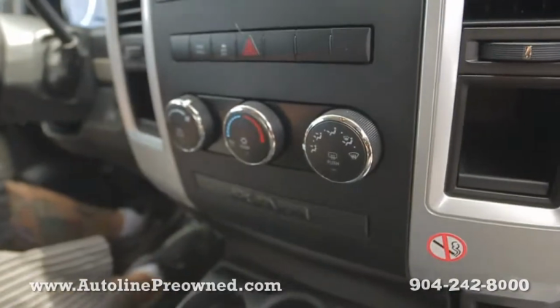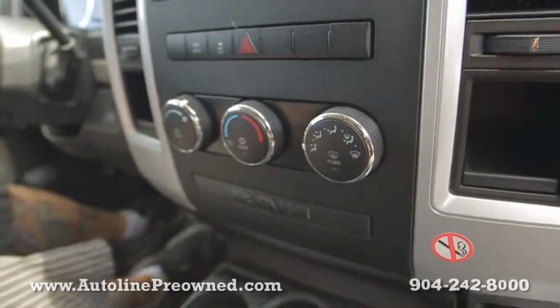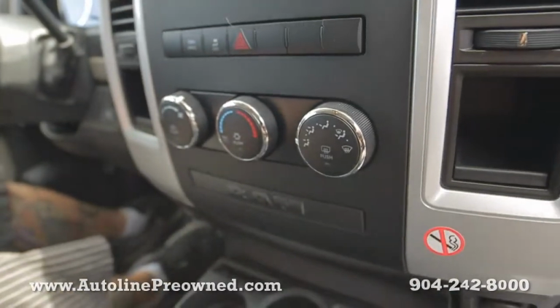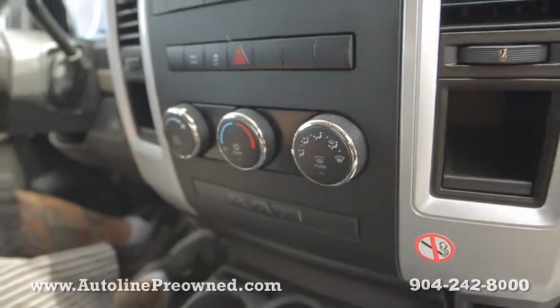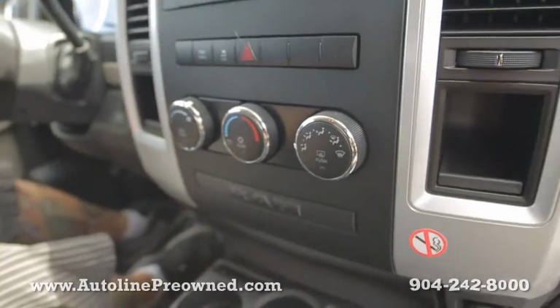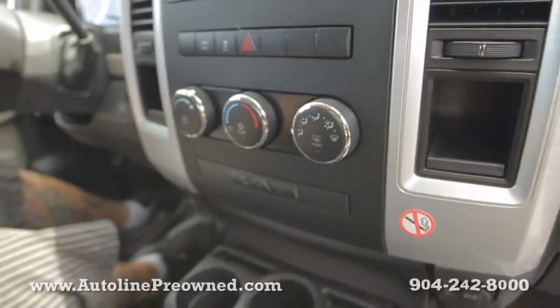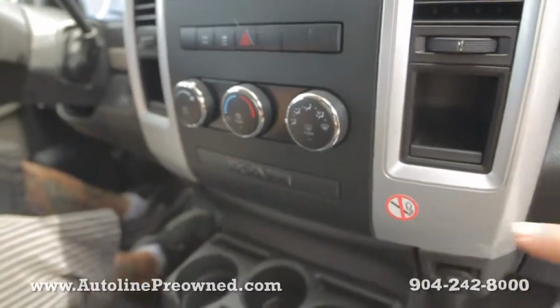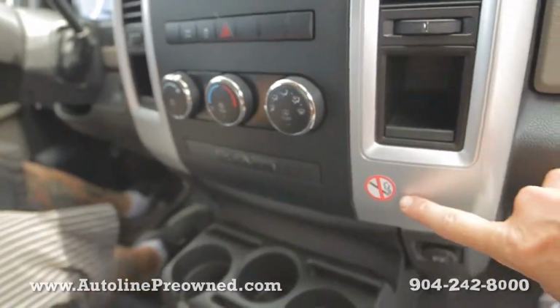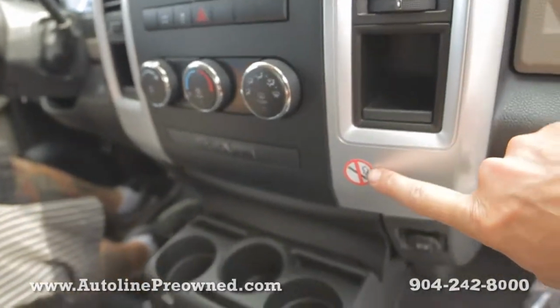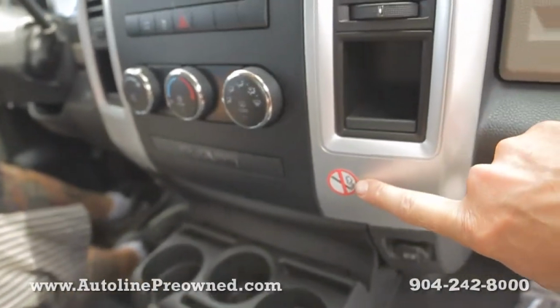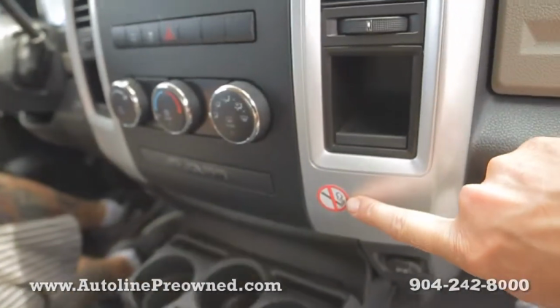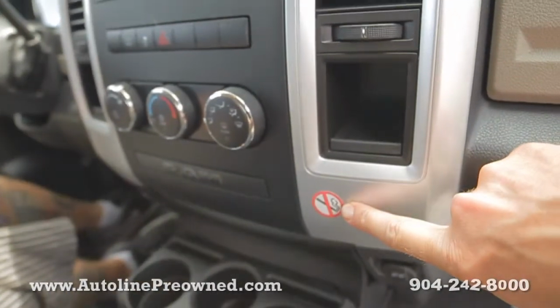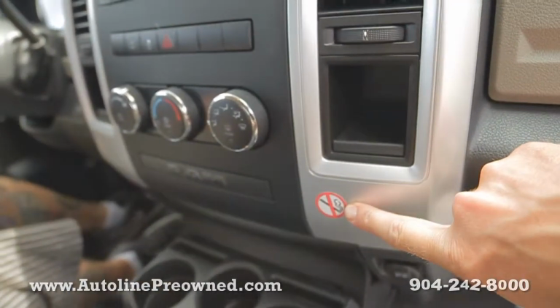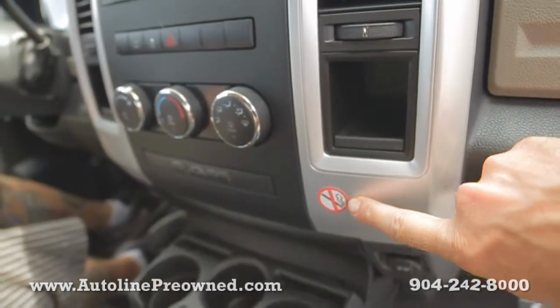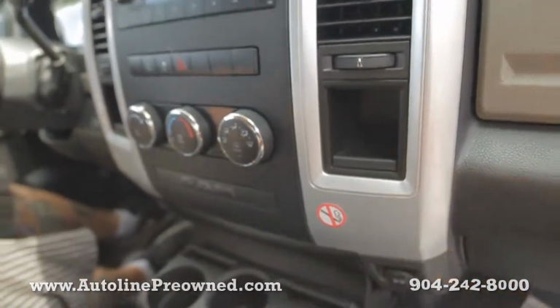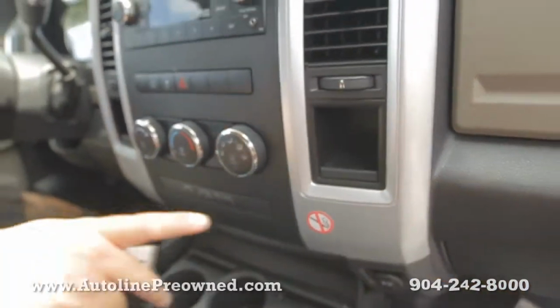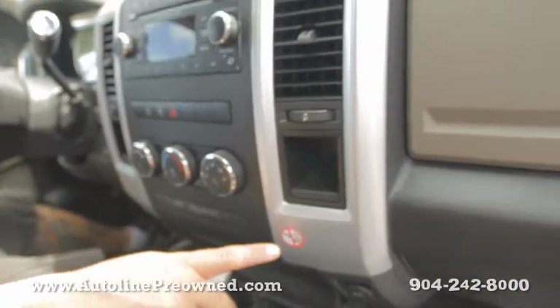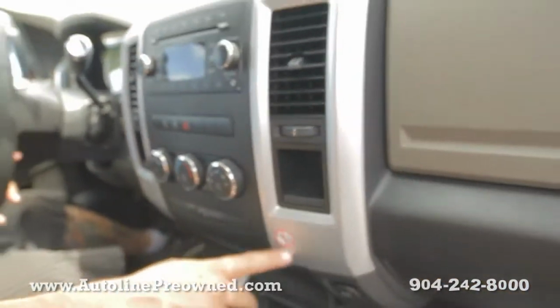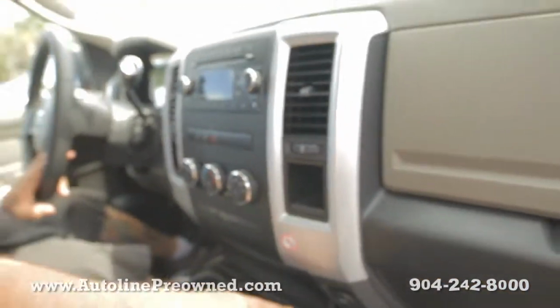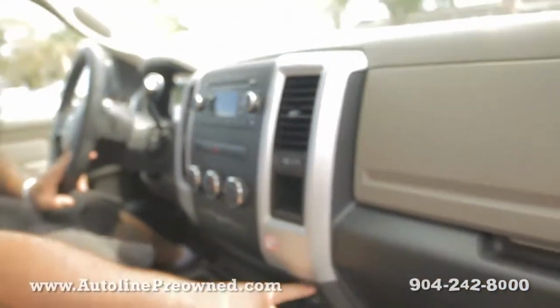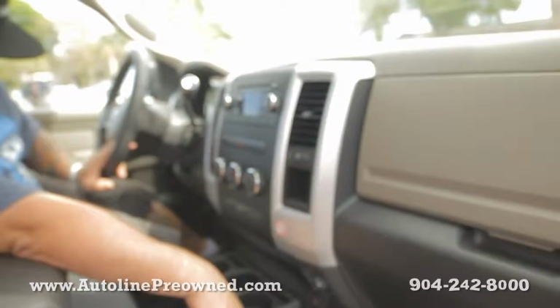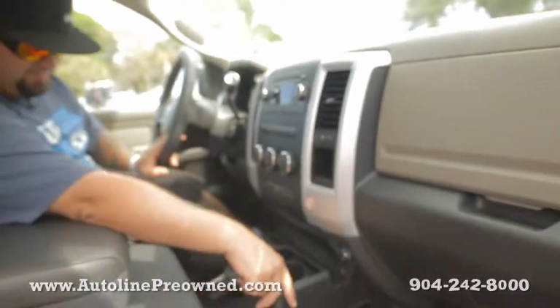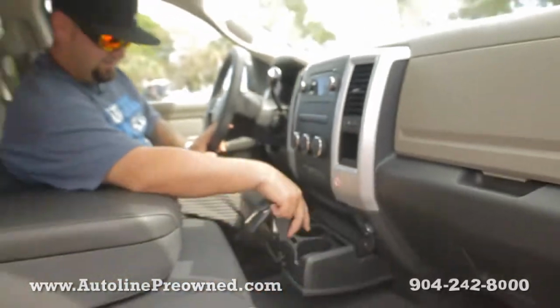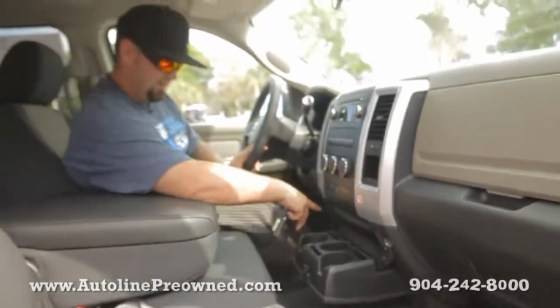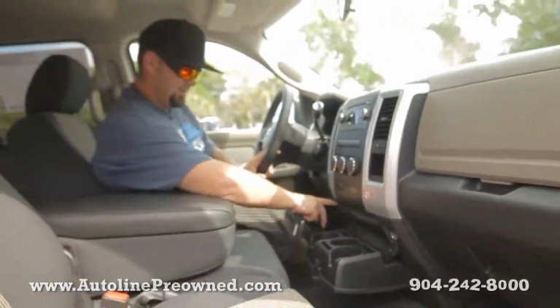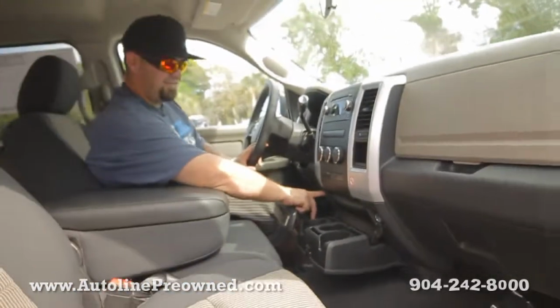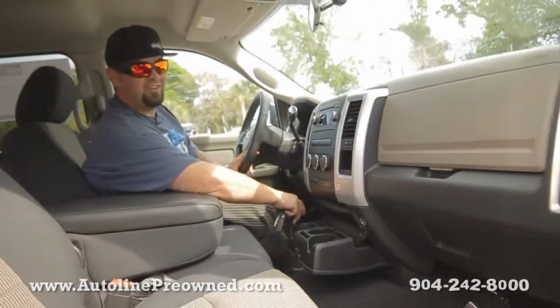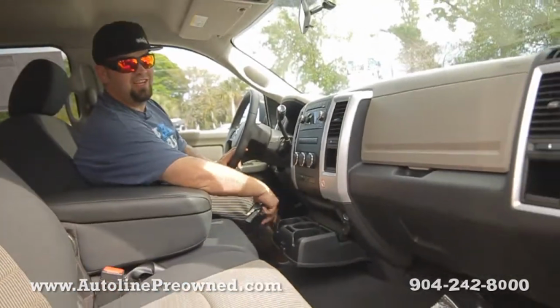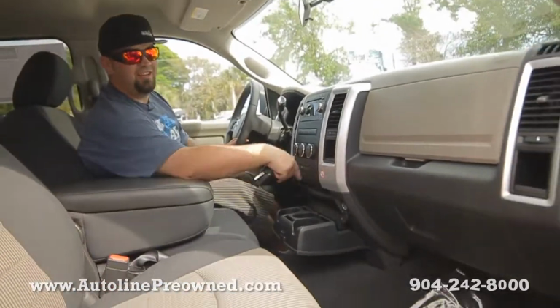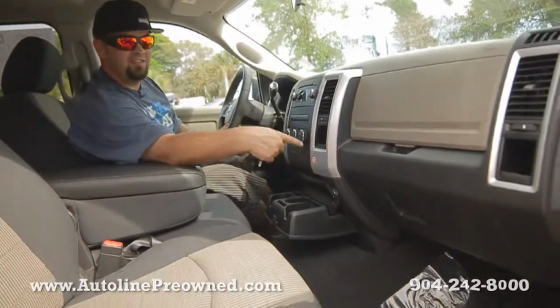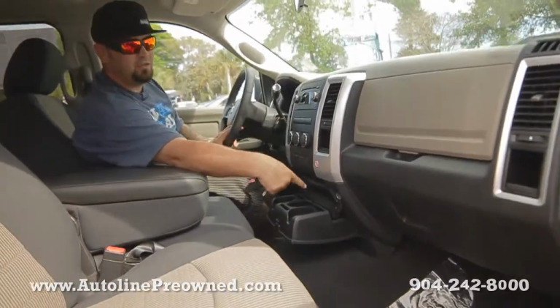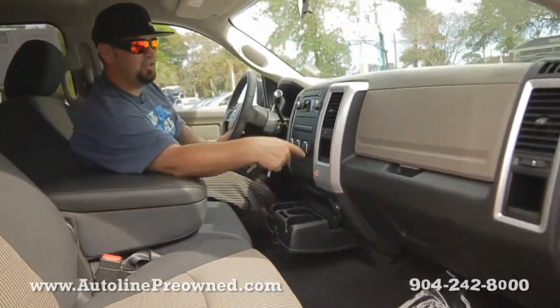Cruise control is mounted on the steering wheel. This was owned by a non-smoker — no smoking — that's why there's not a cigarette lighter in there. That's a phone charger.